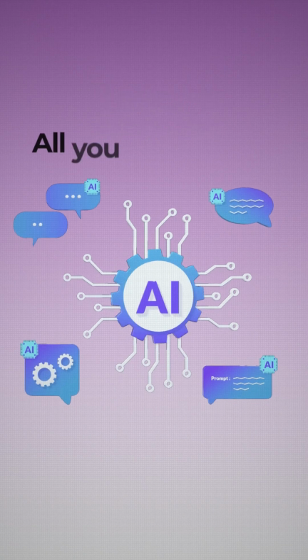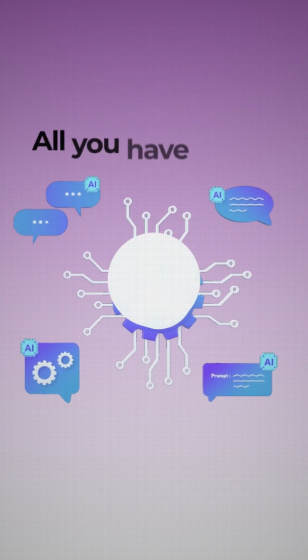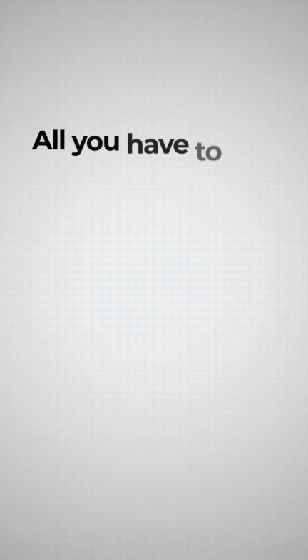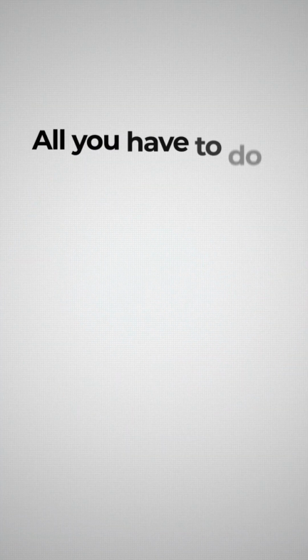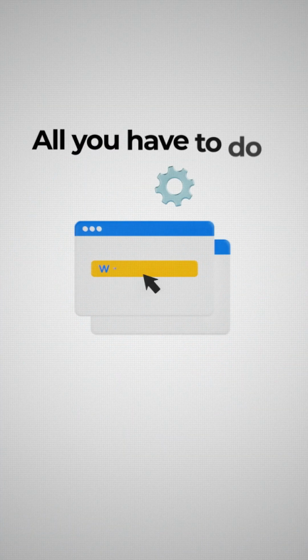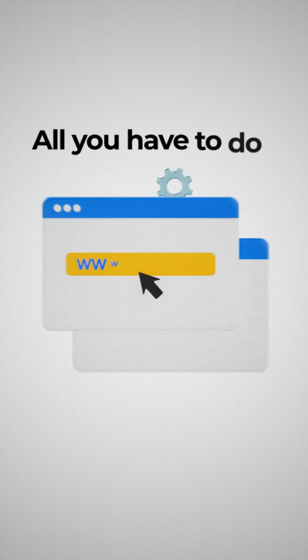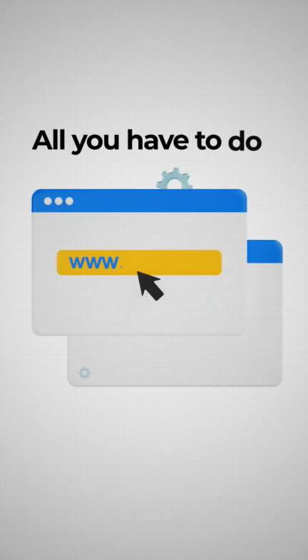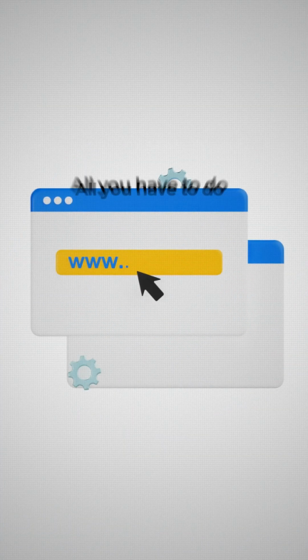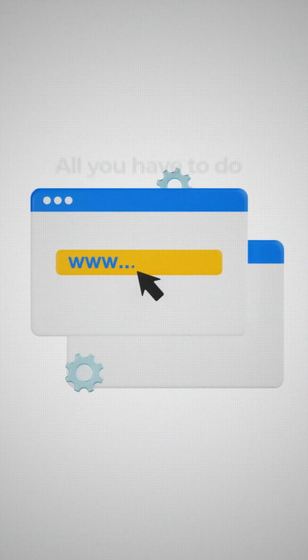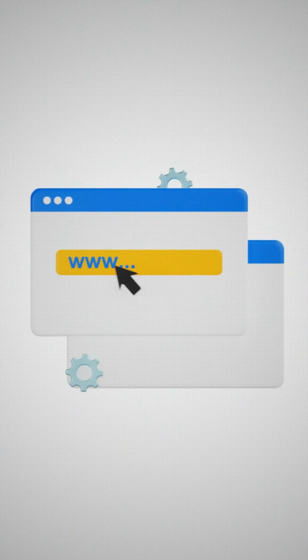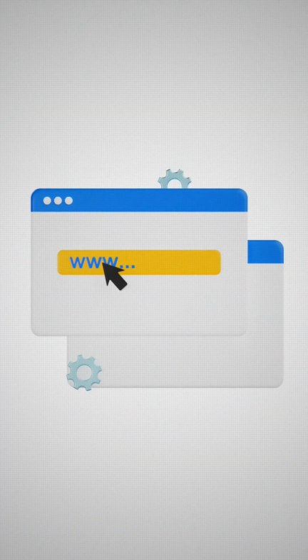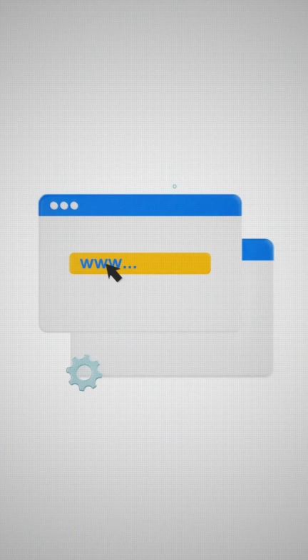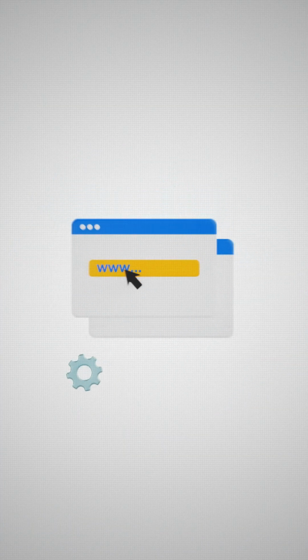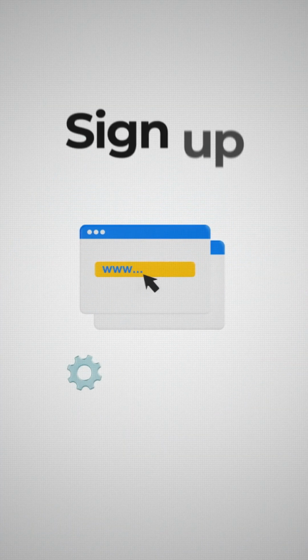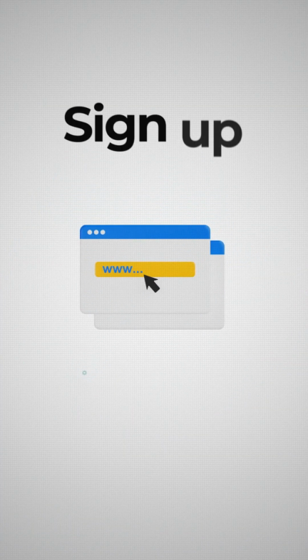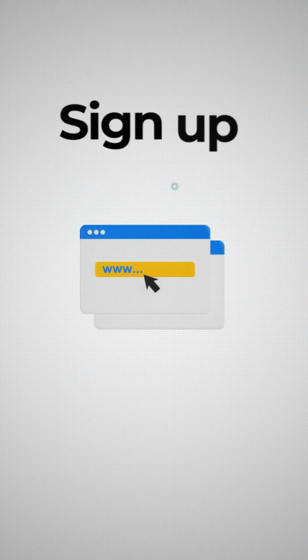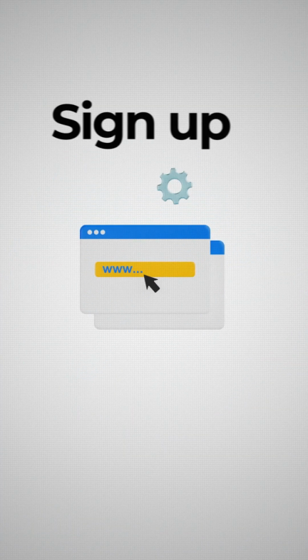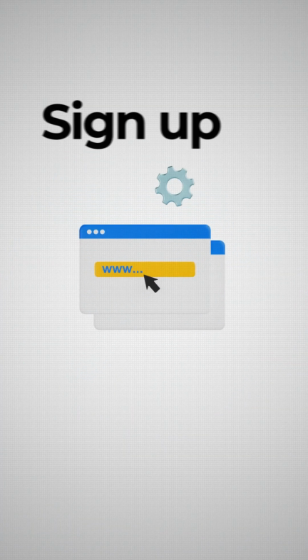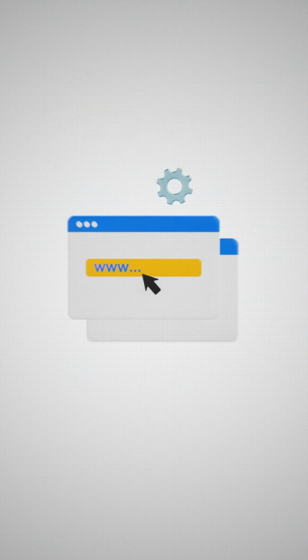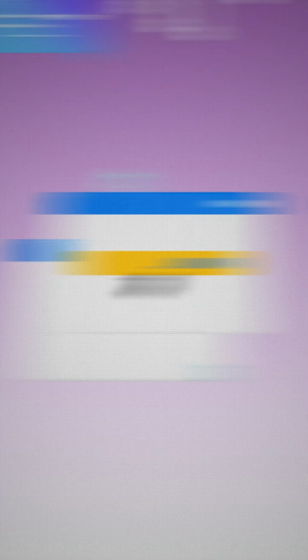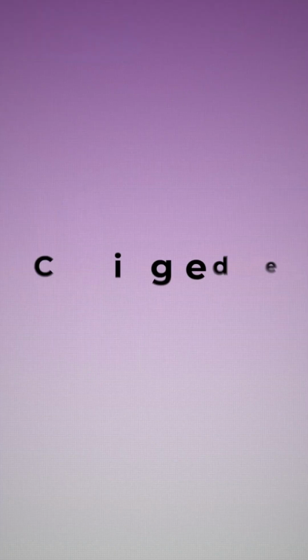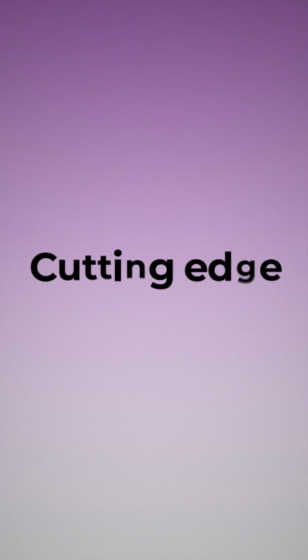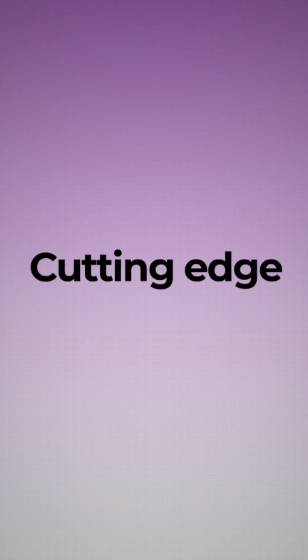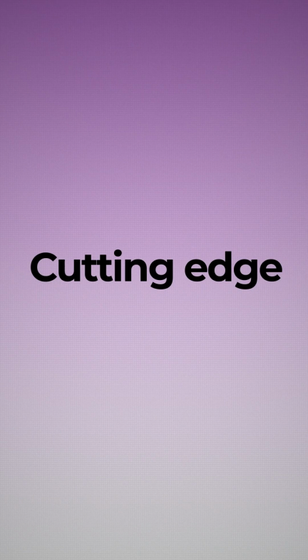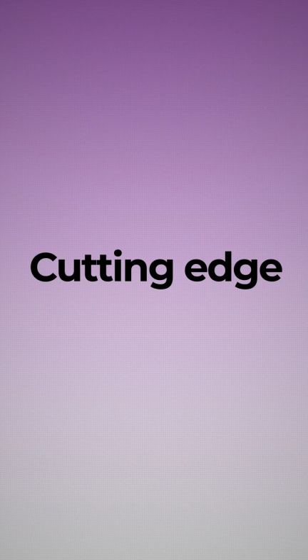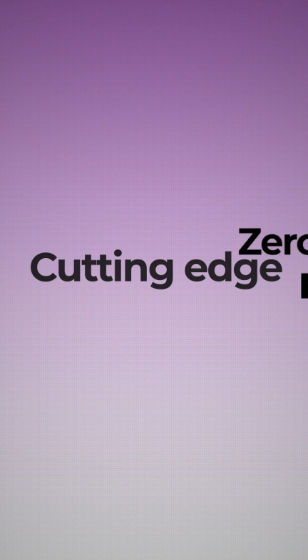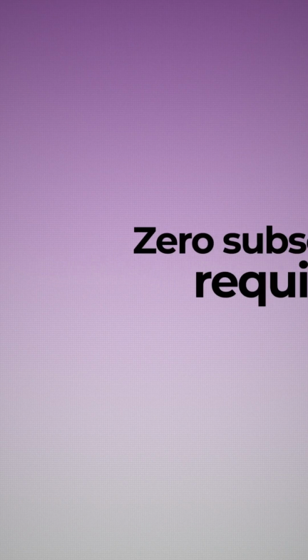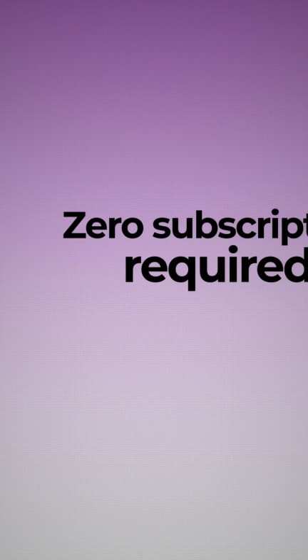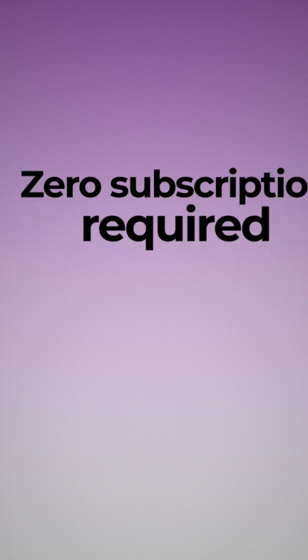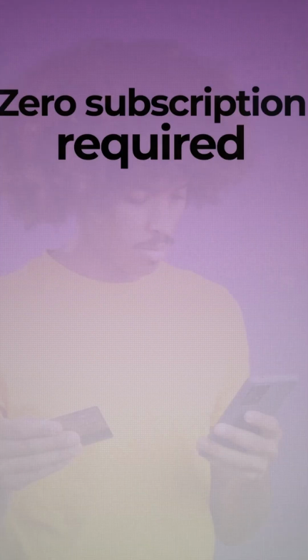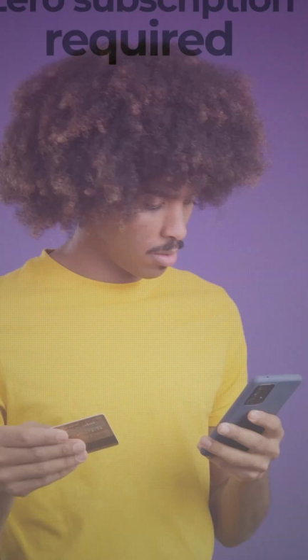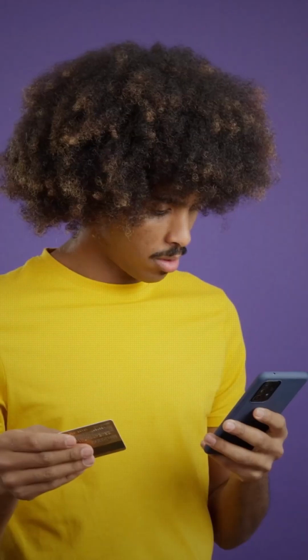All you have to do is hit the YouTube Labs page, sign up, and you're officially on the cutting edge with zero subscription required.